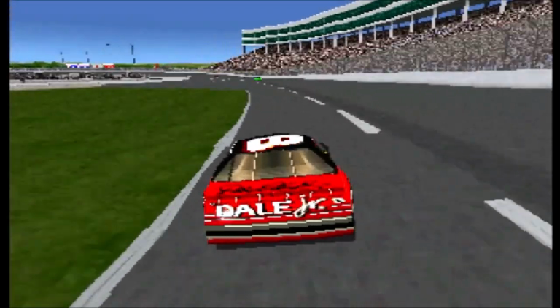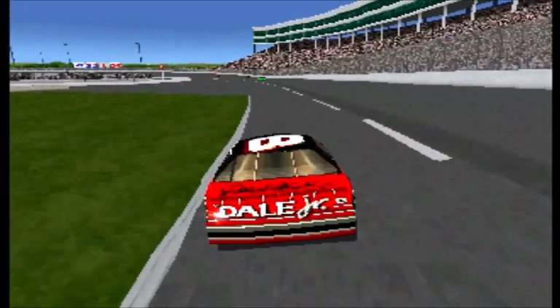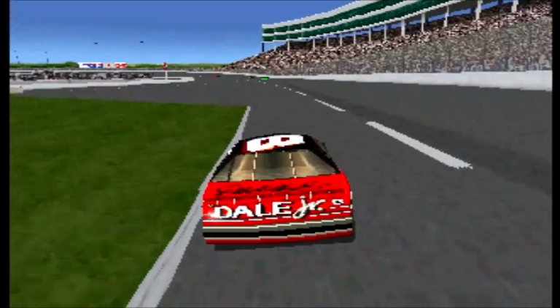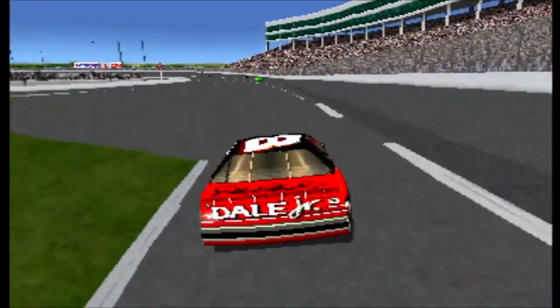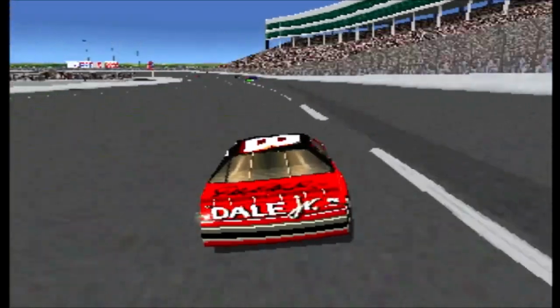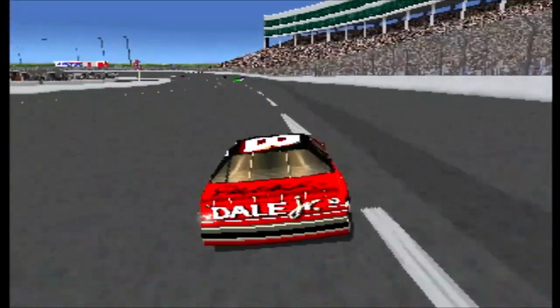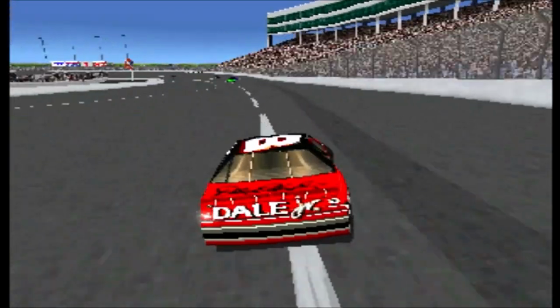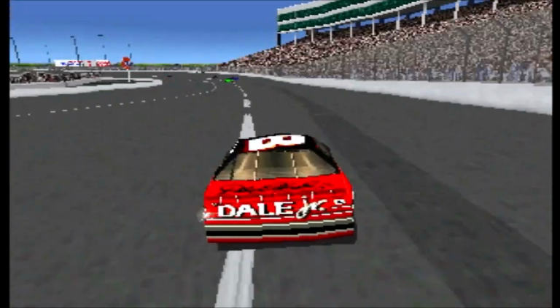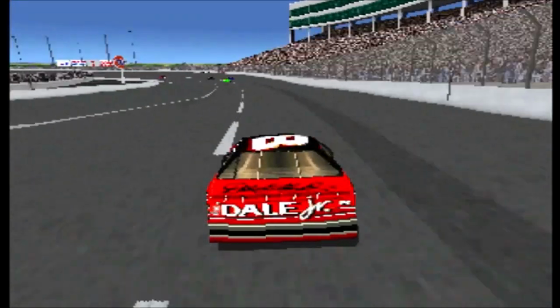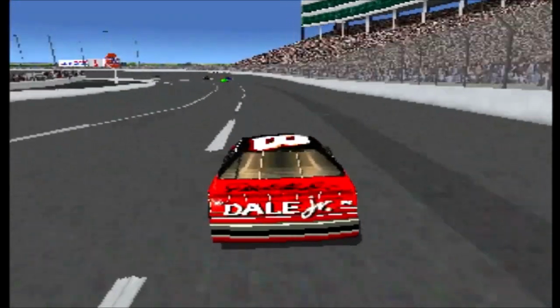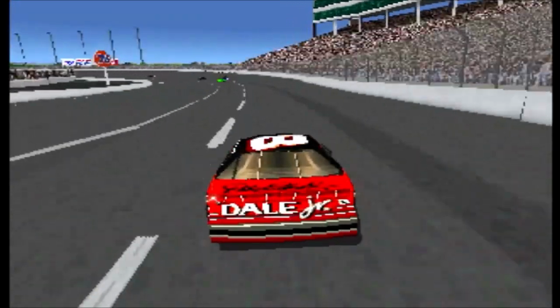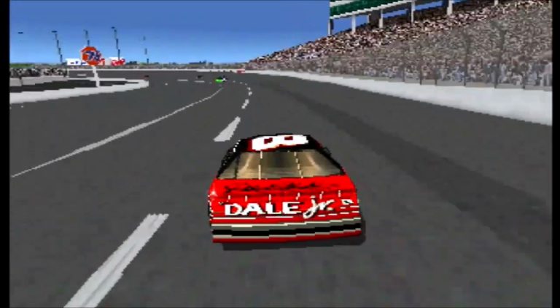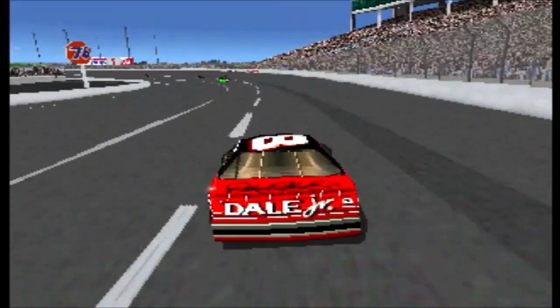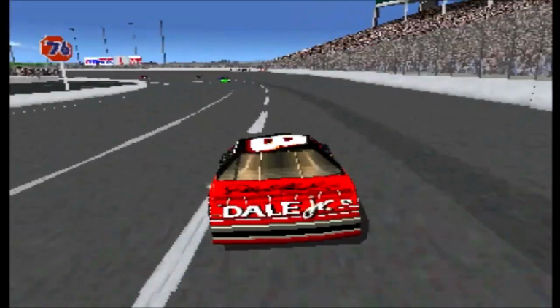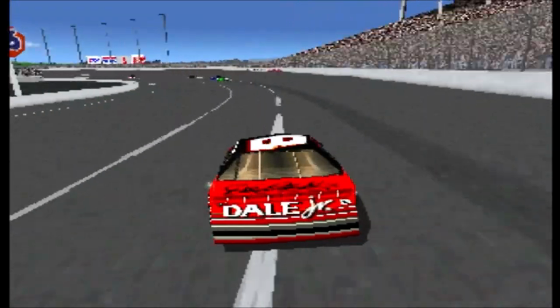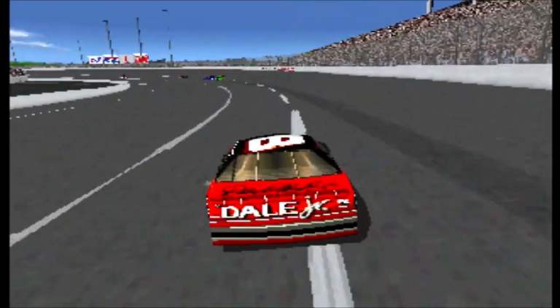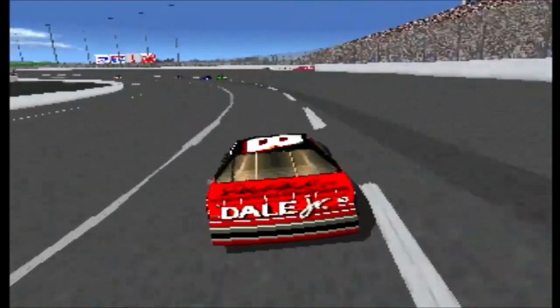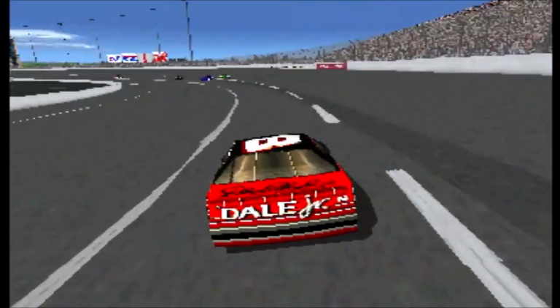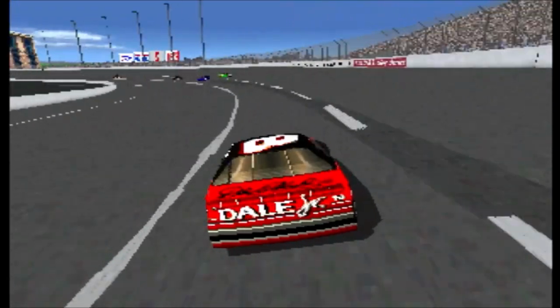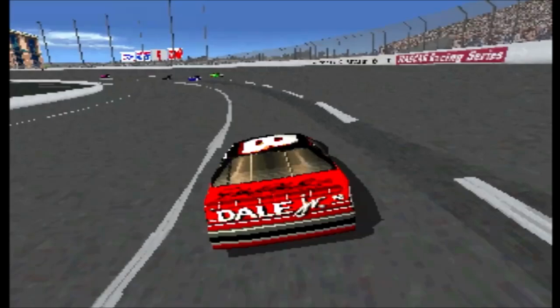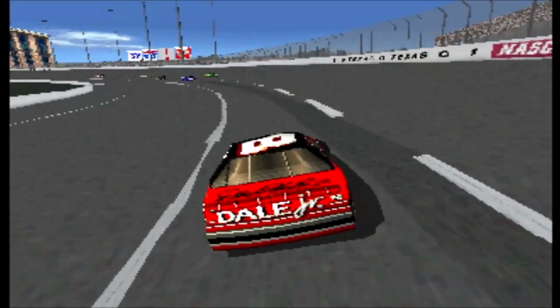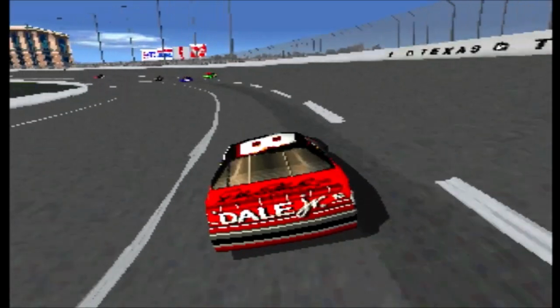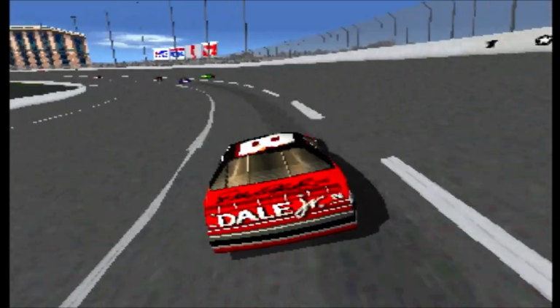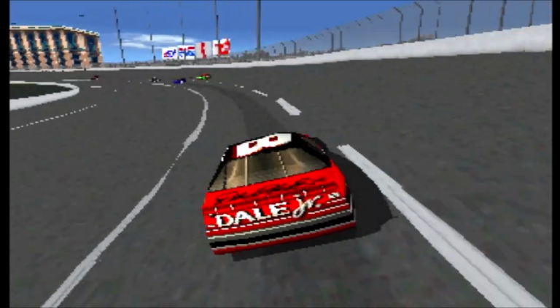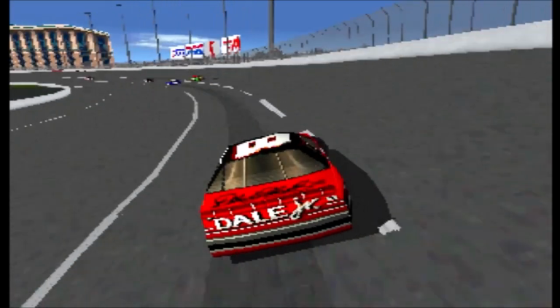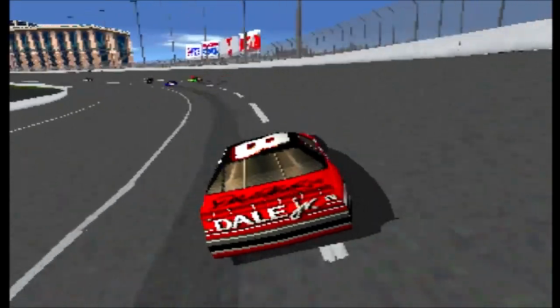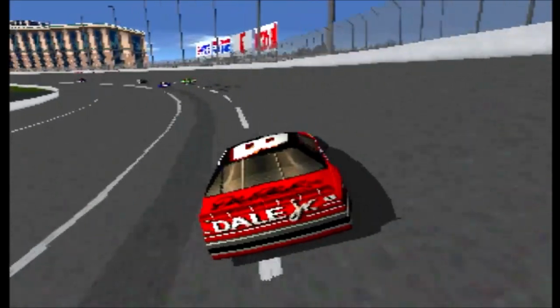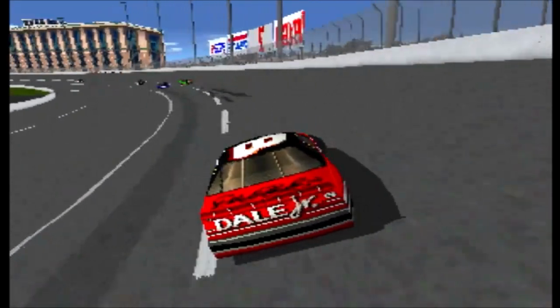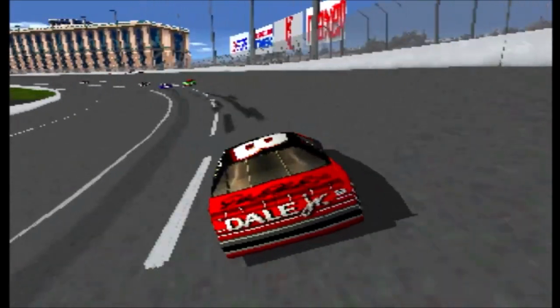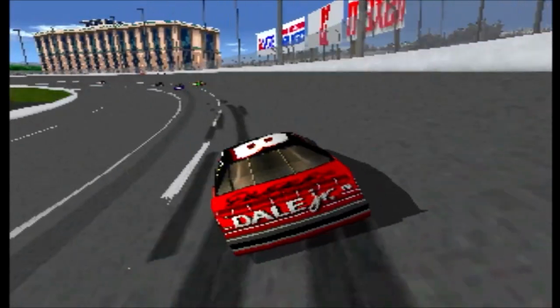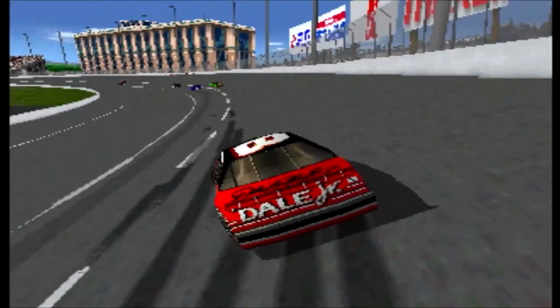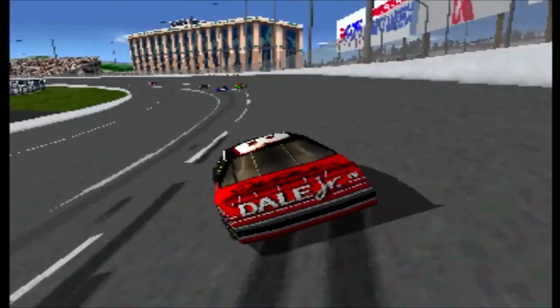The Mobil 1 car takes a spot away. He's picking them off one at a time.